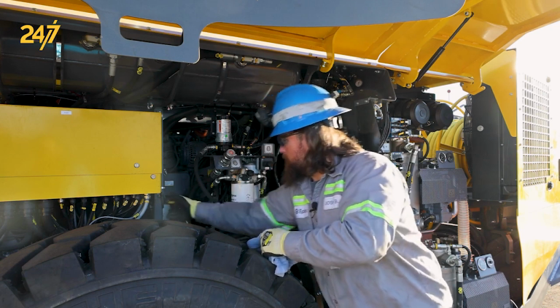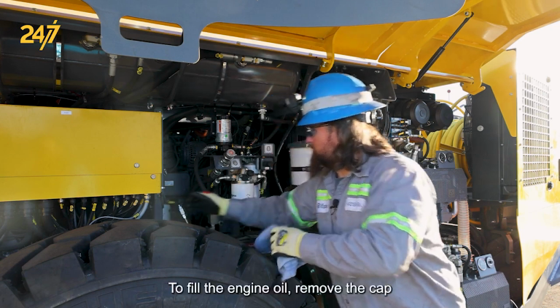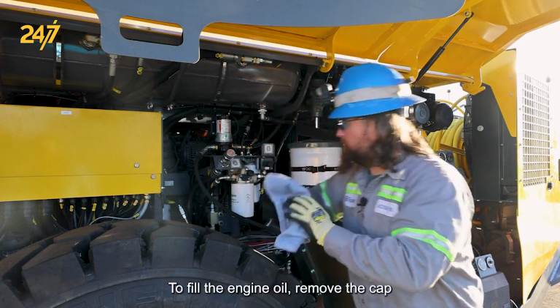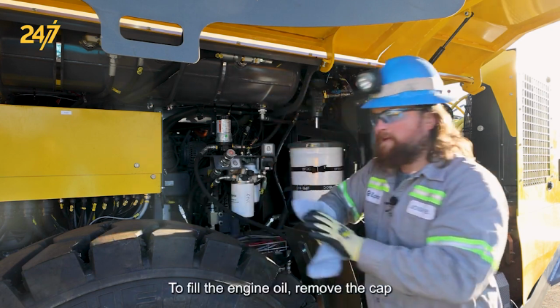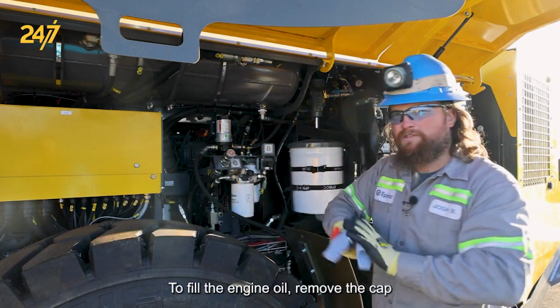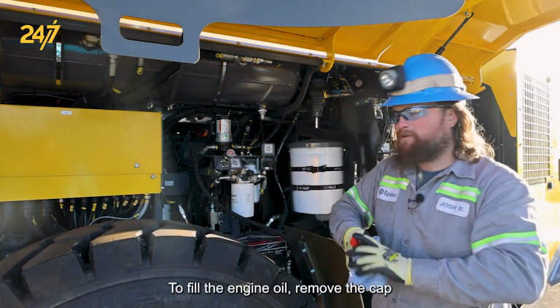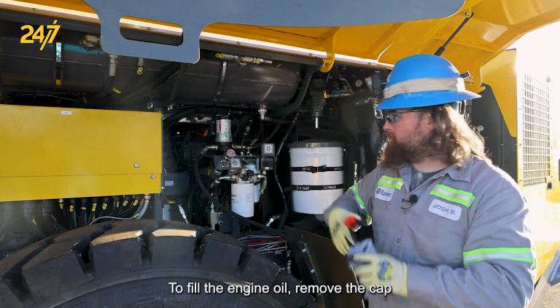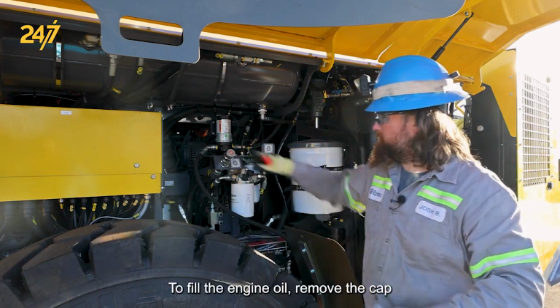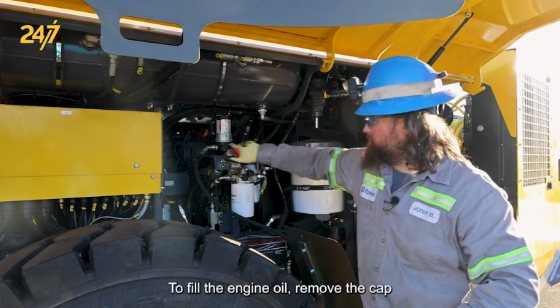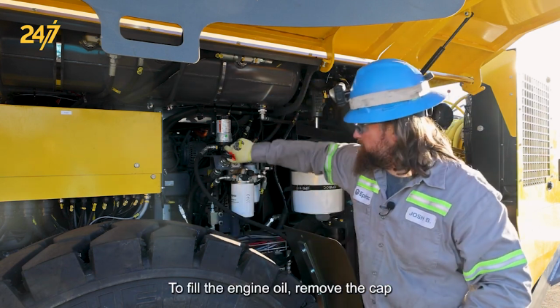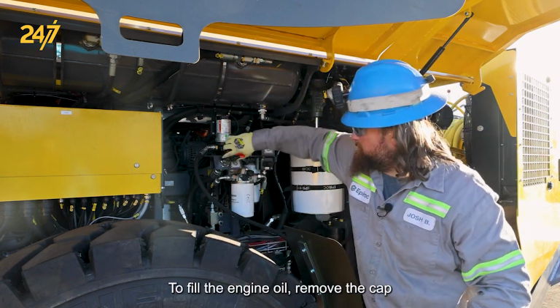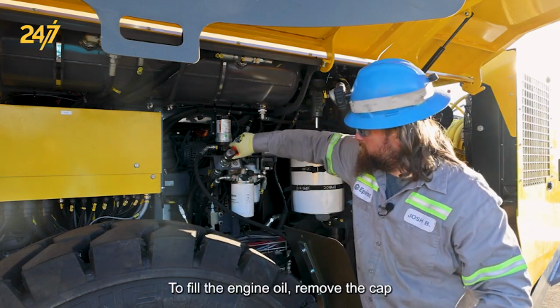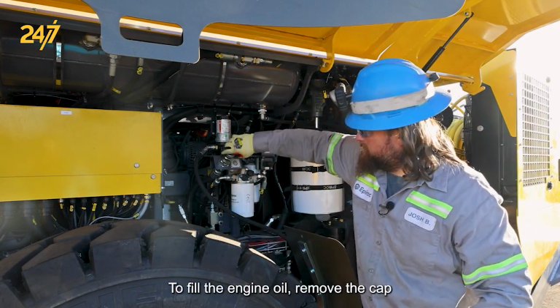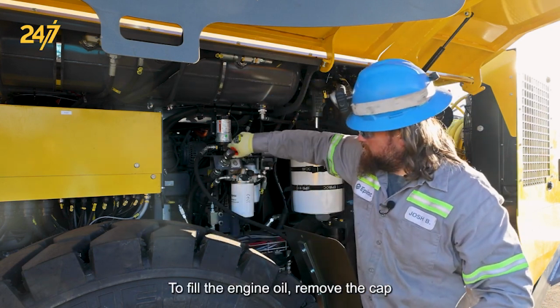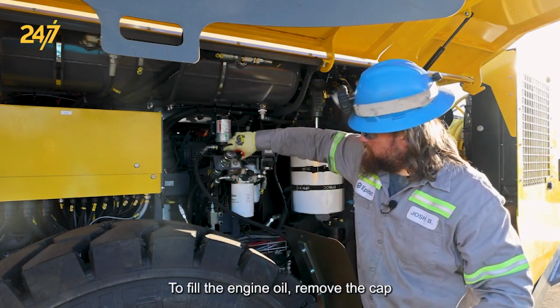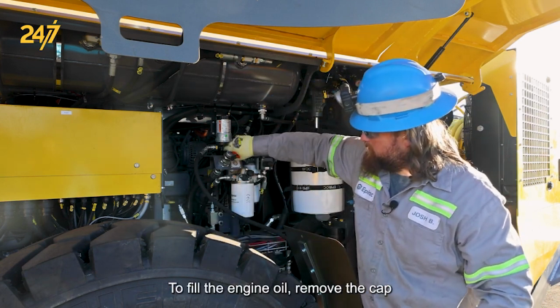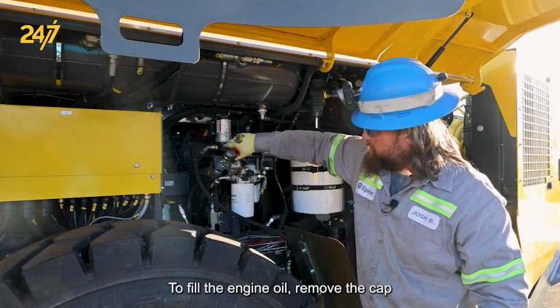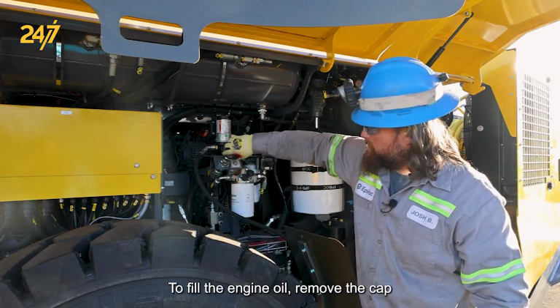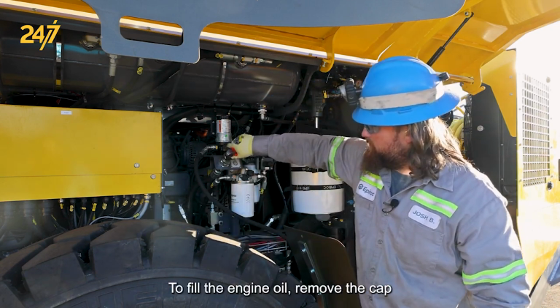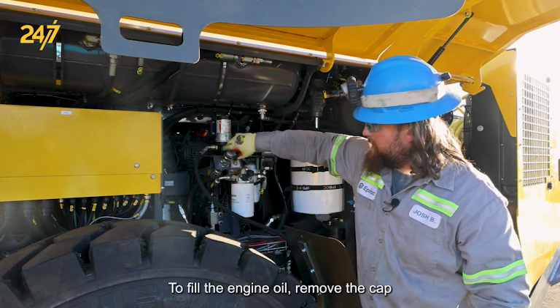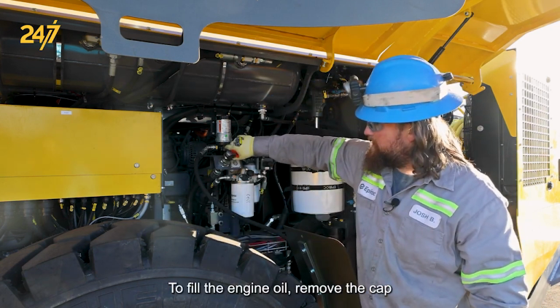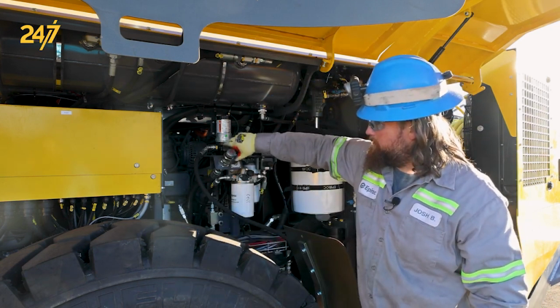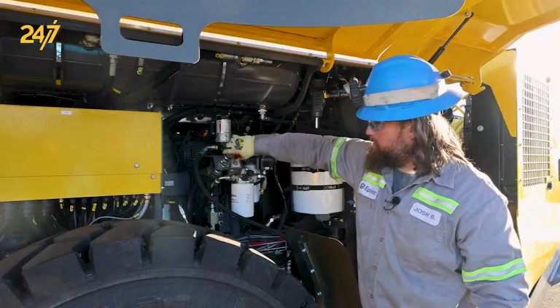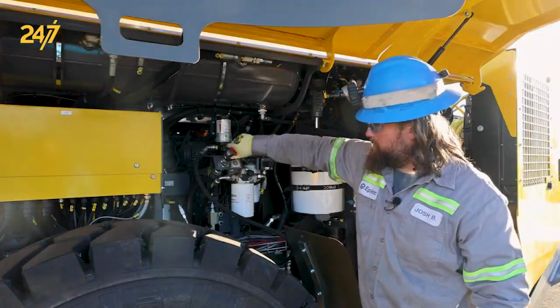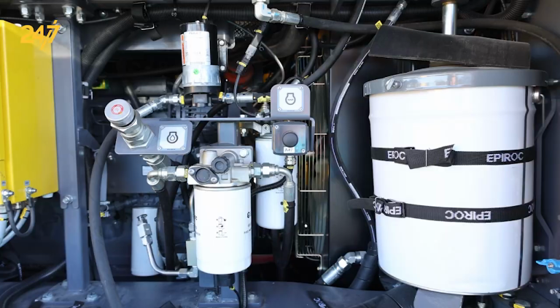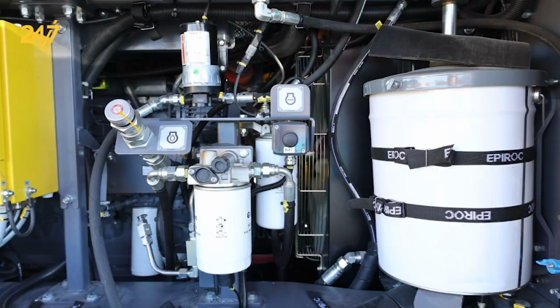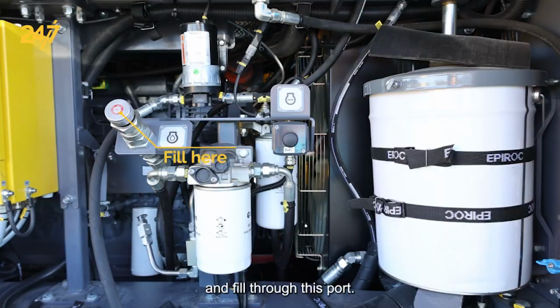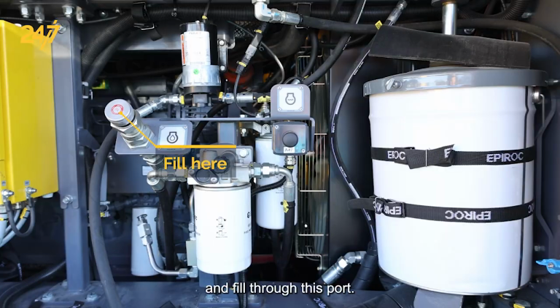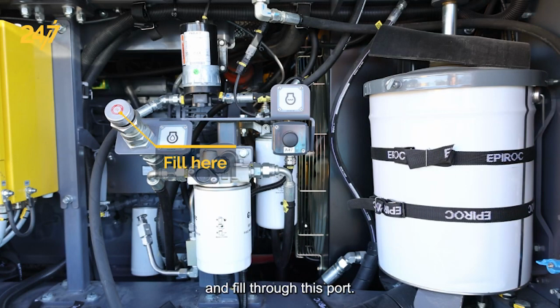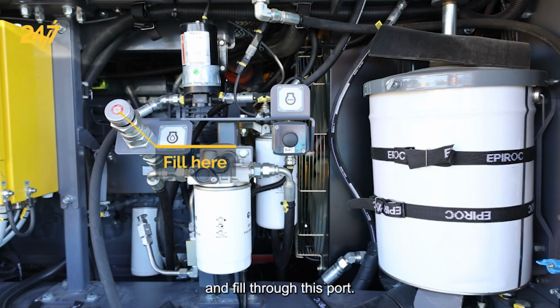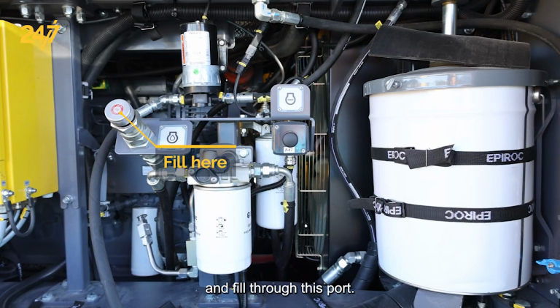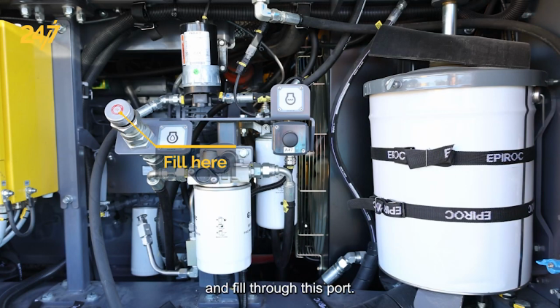To fill the engine oil, remove the cap and fill through this port.